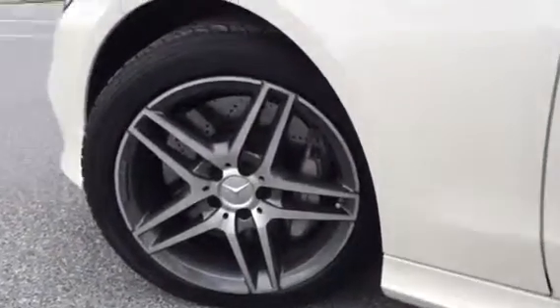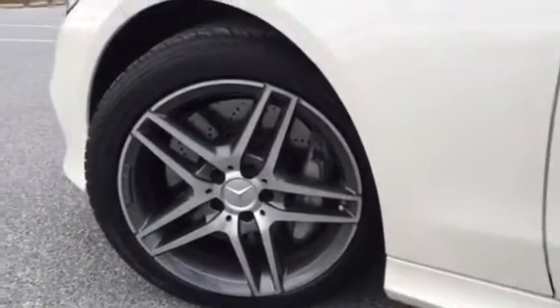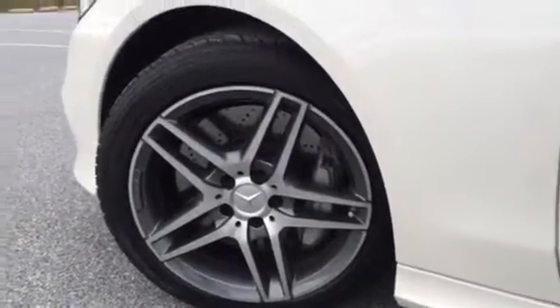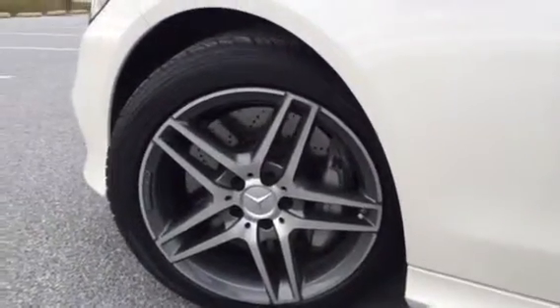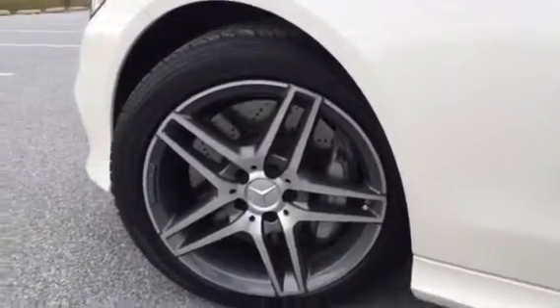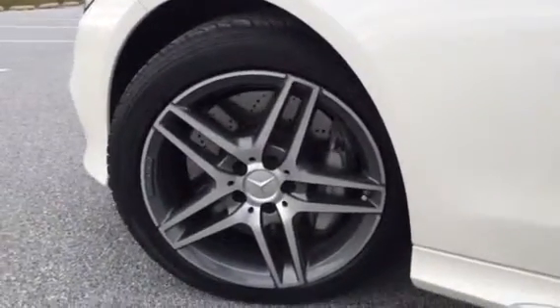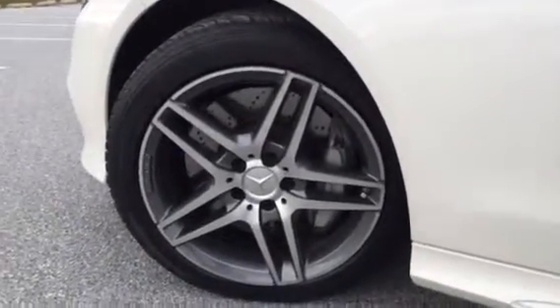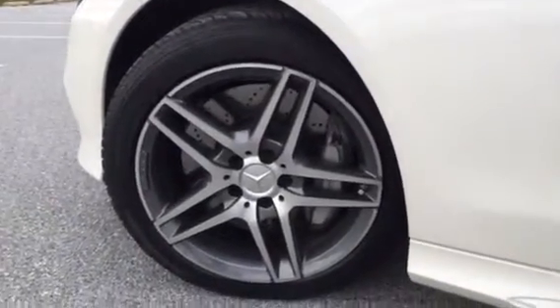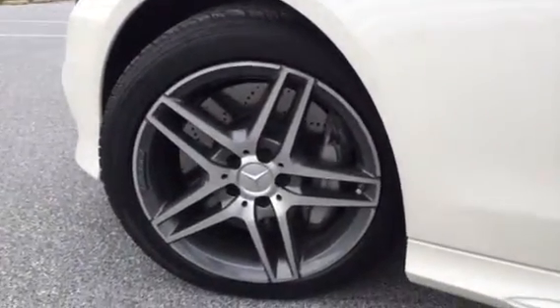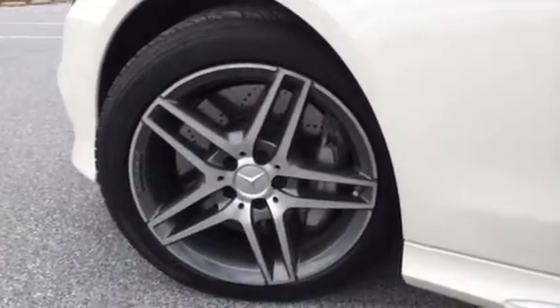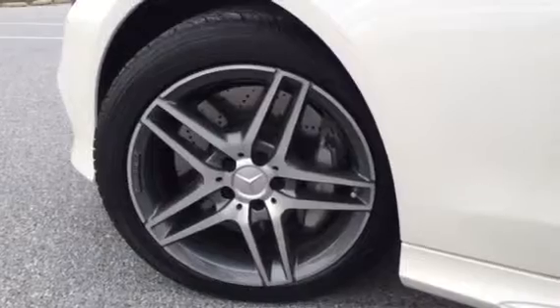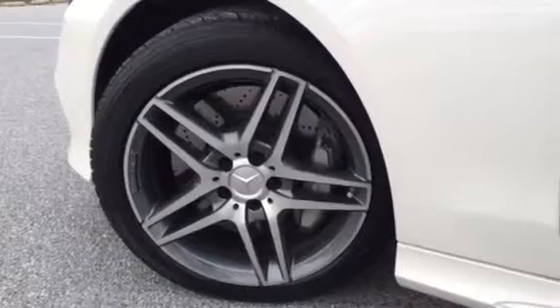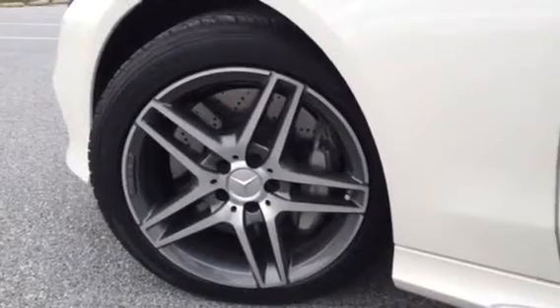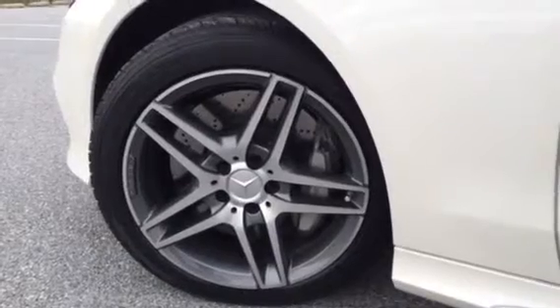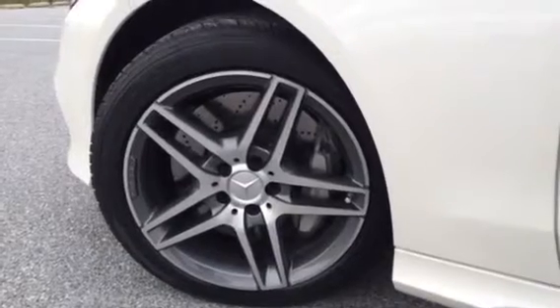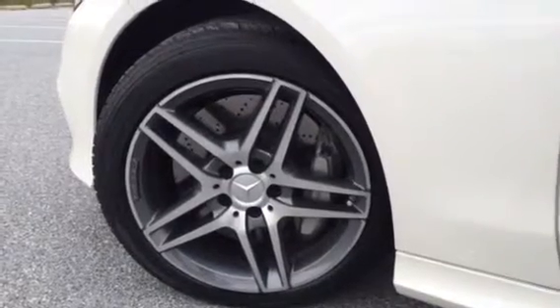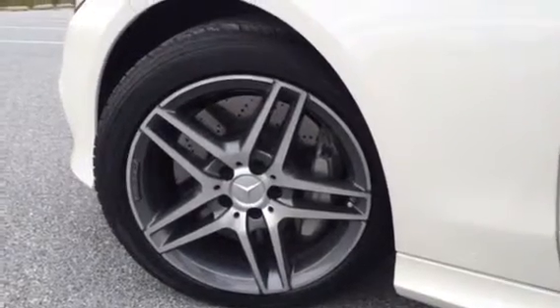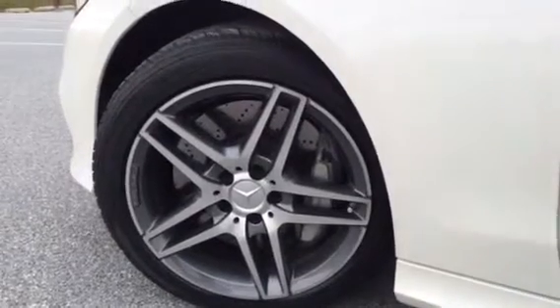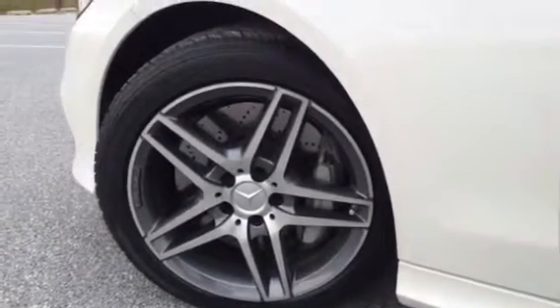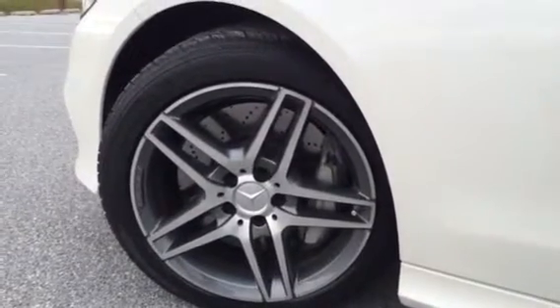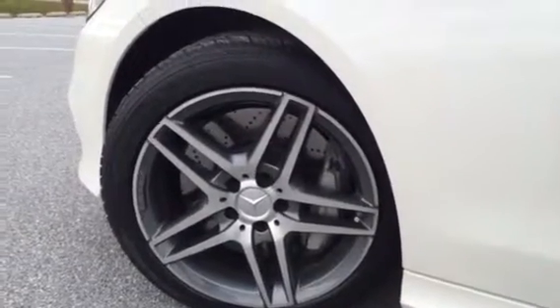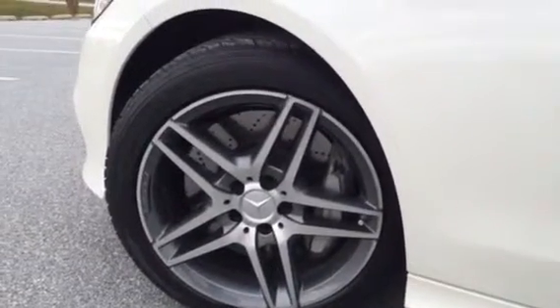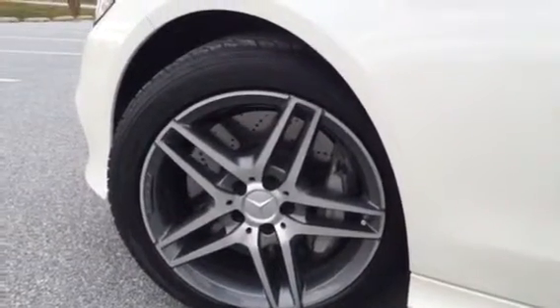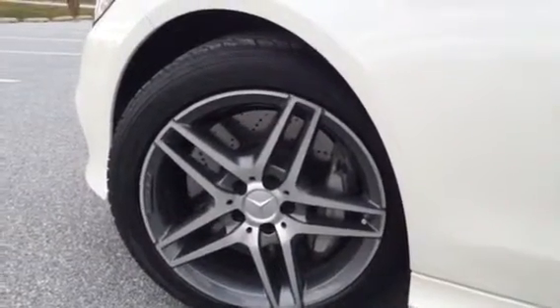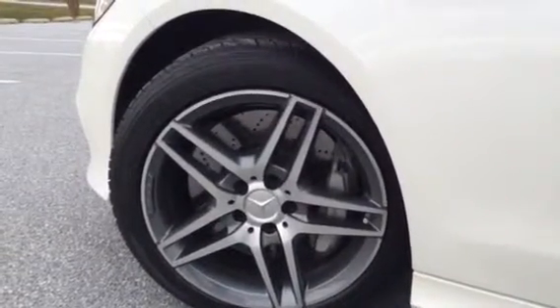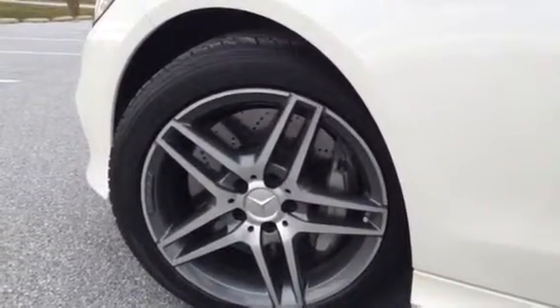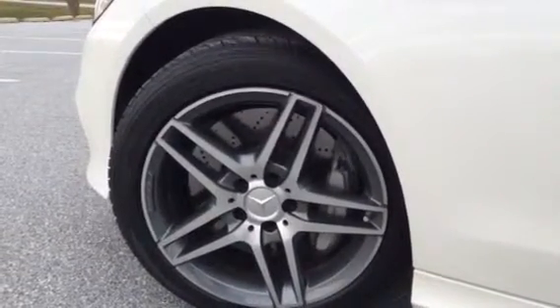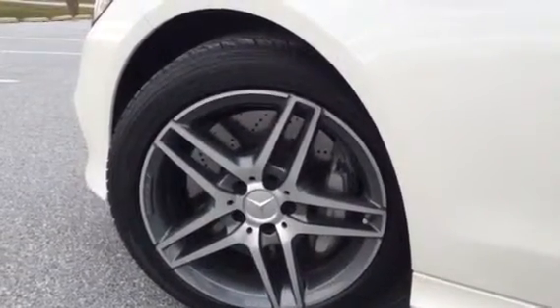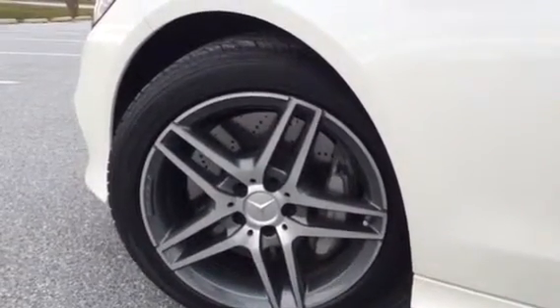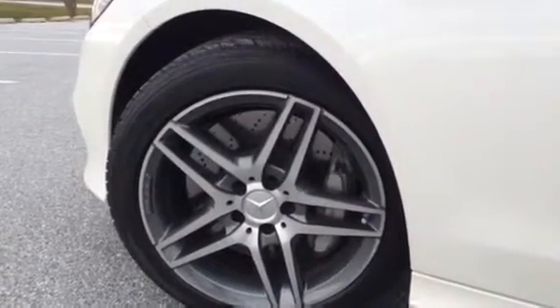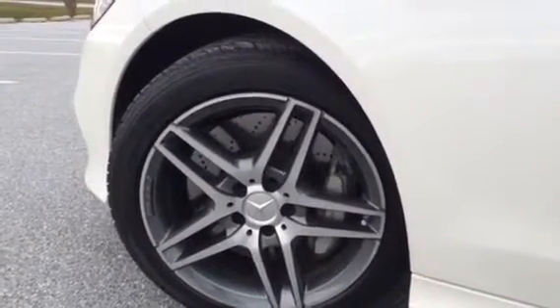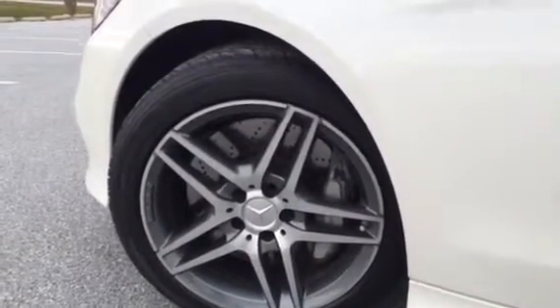As you can see I also changed the center cap, so I'll probably change those again sooner or later. But they do fit the rim — the wheel, I should say — nicely I think.